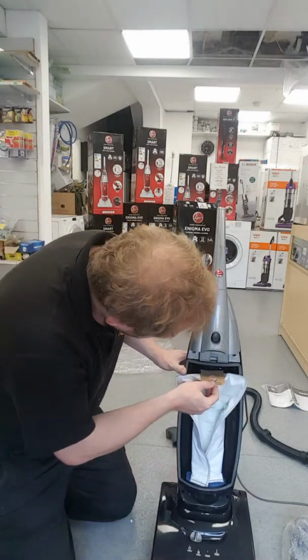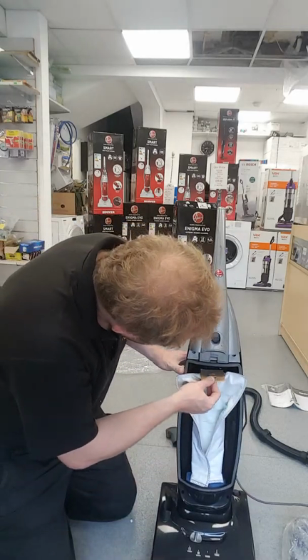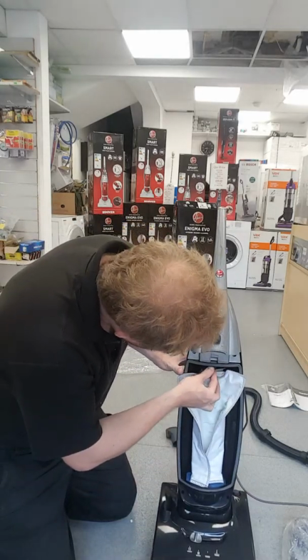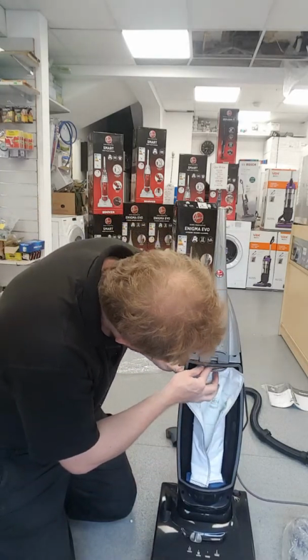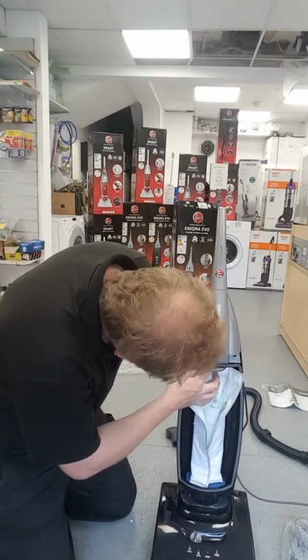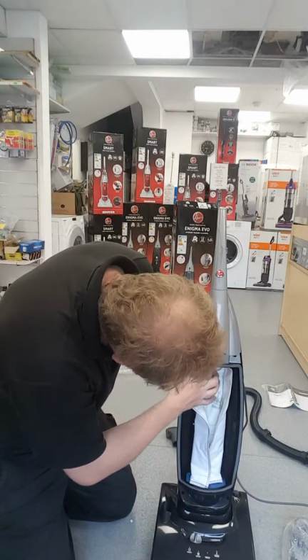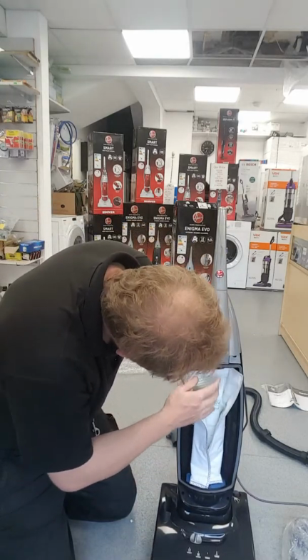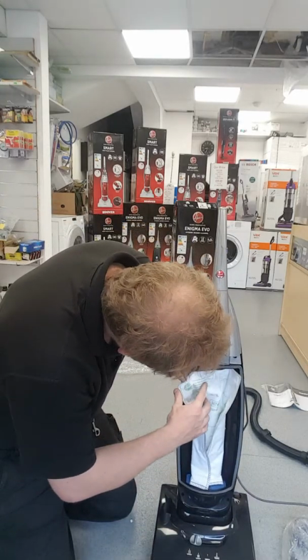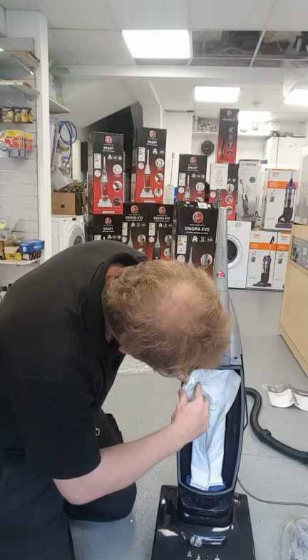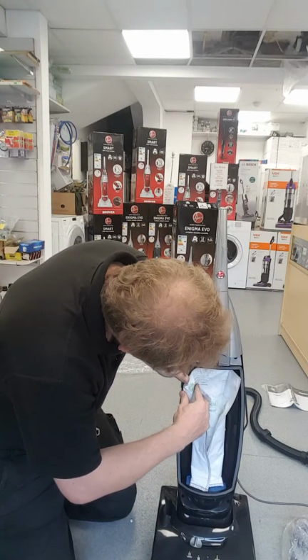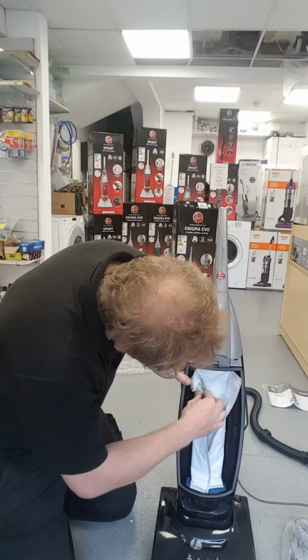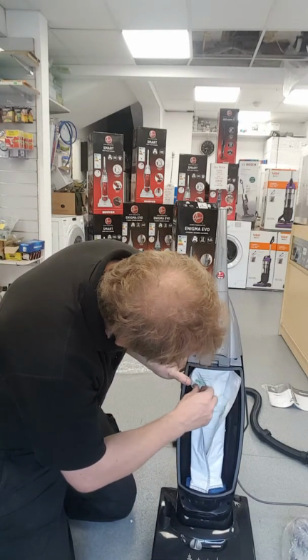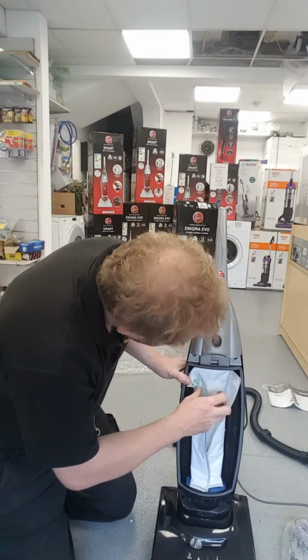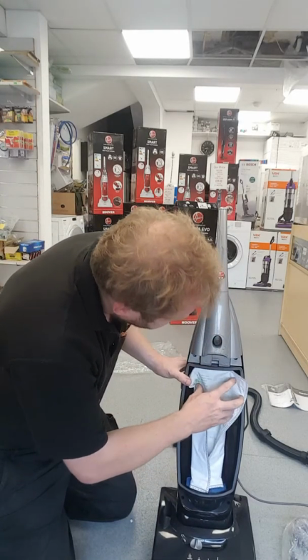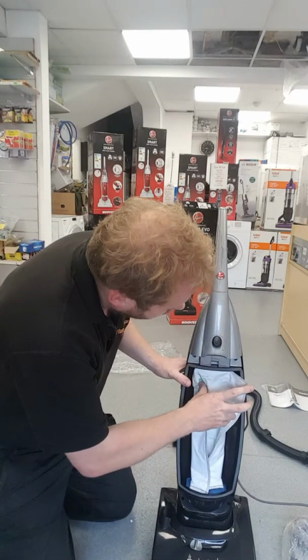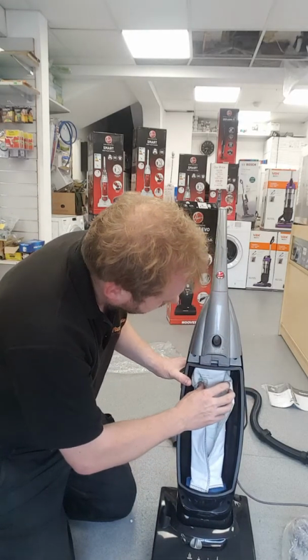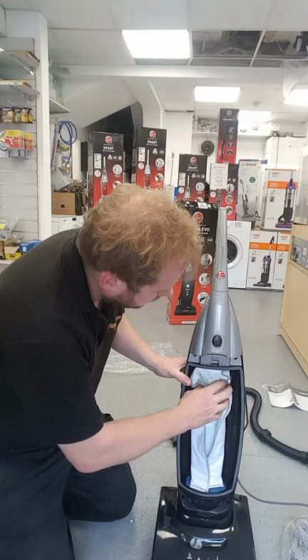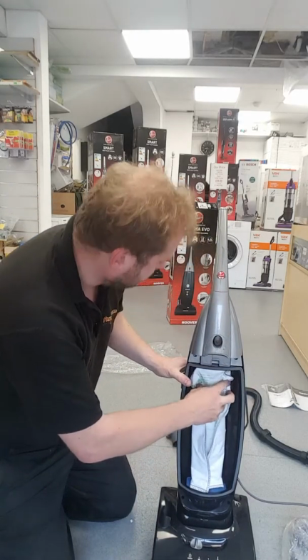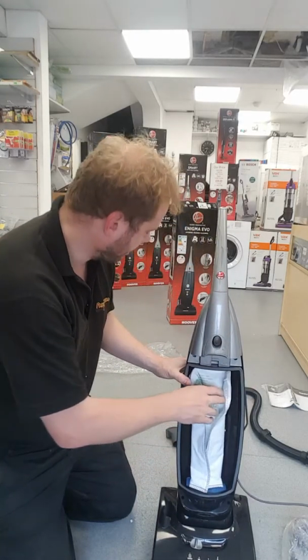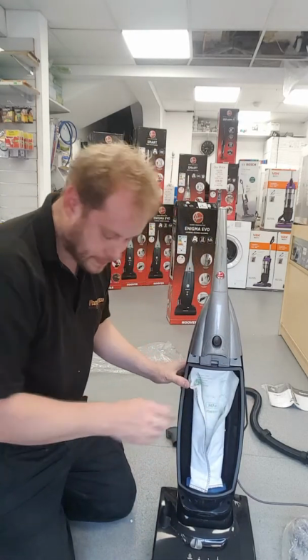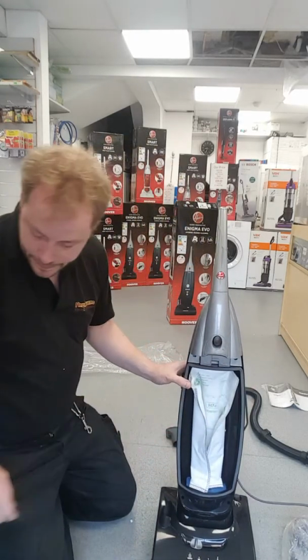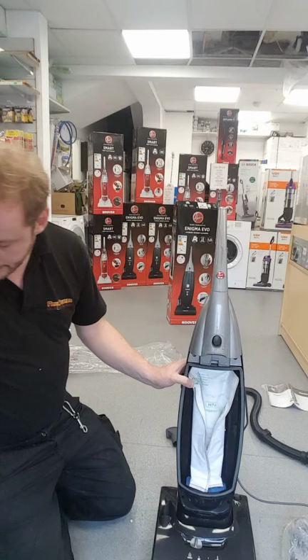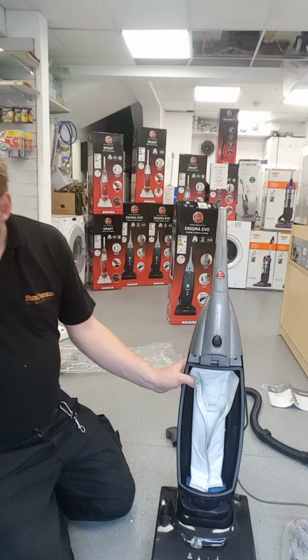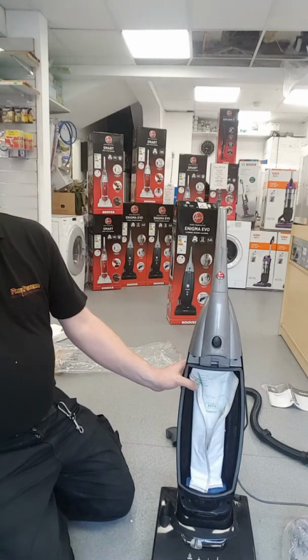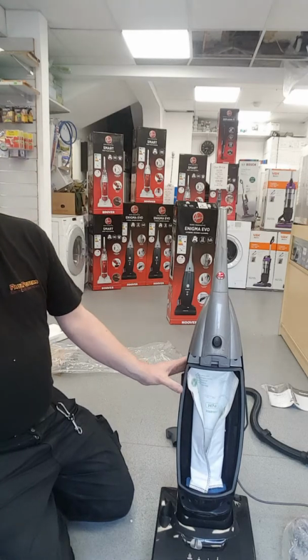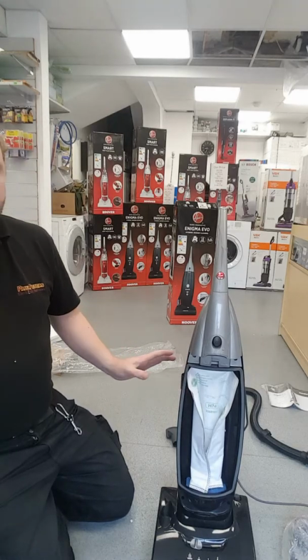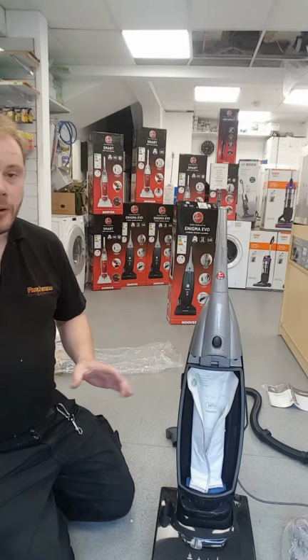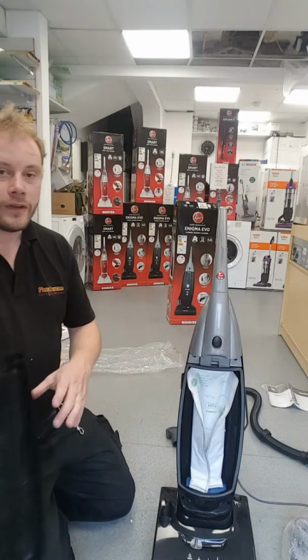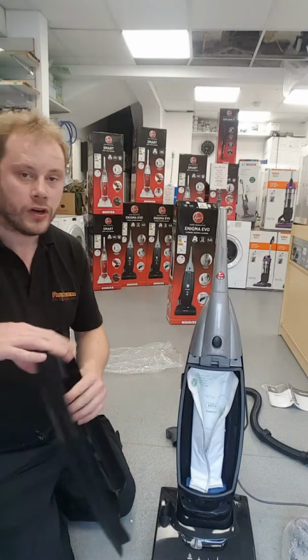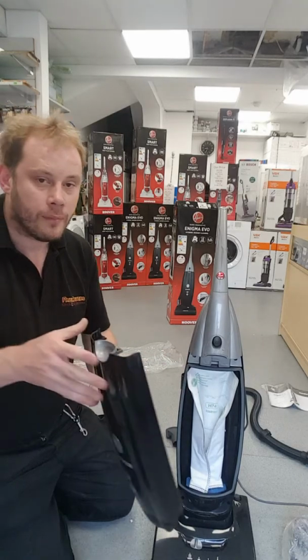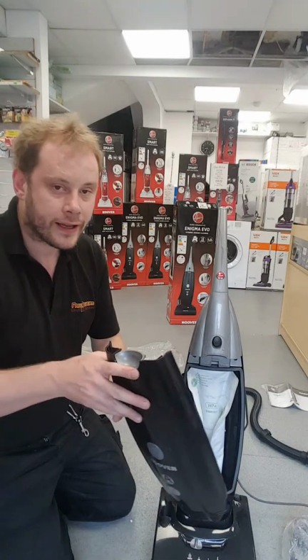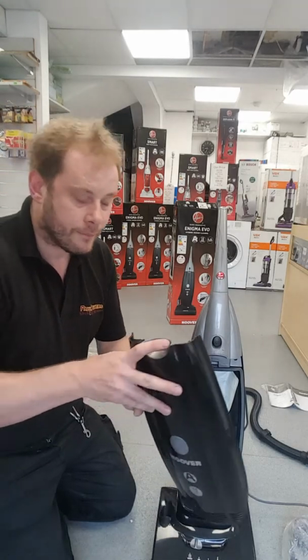Put the bag in, making sure that it is clipped in properly, and then put the door back on.